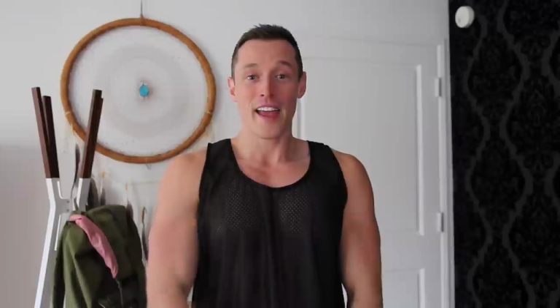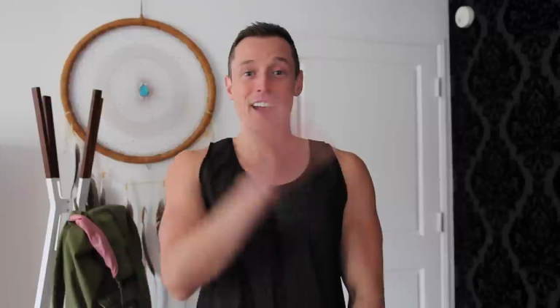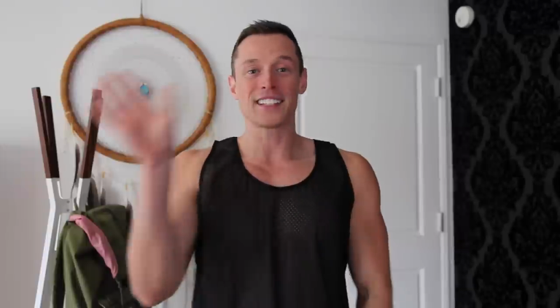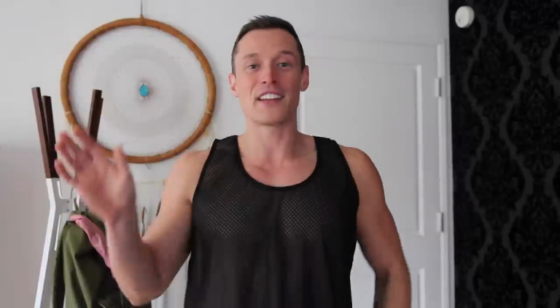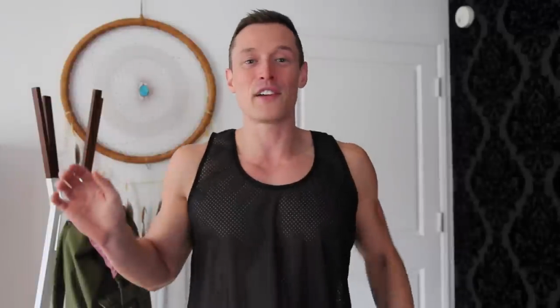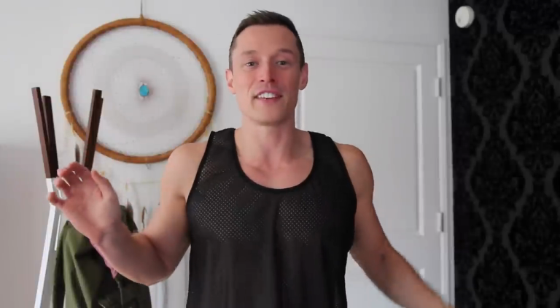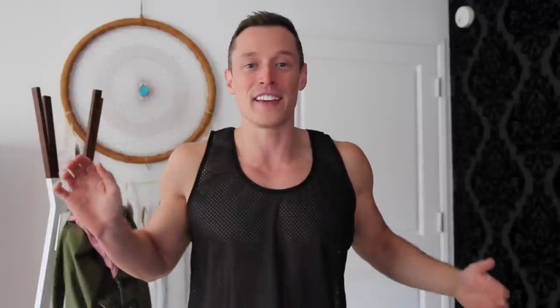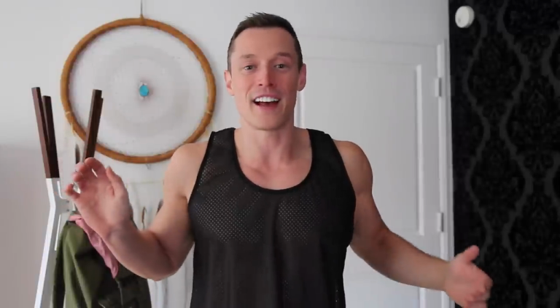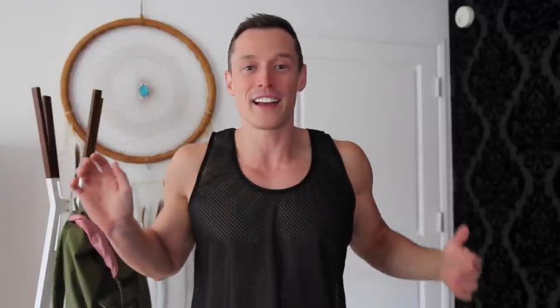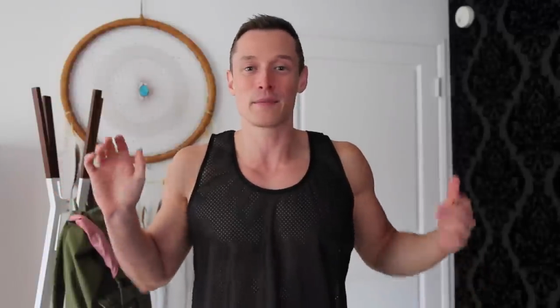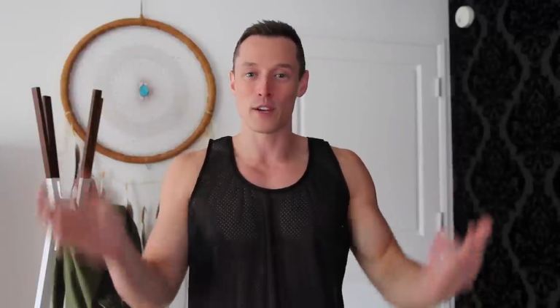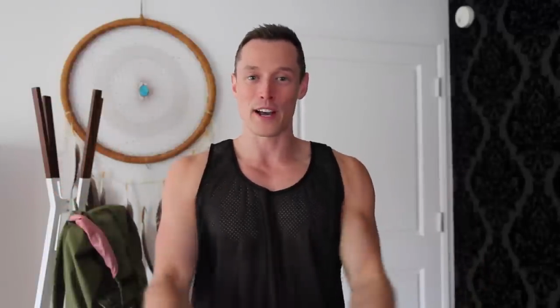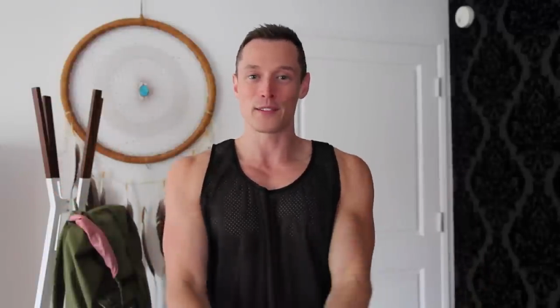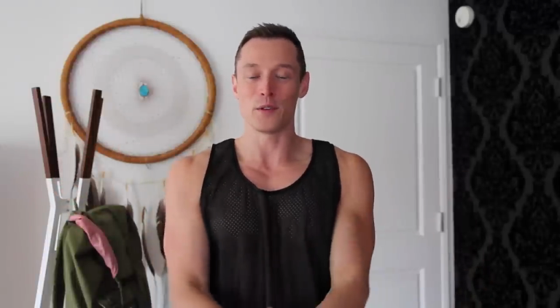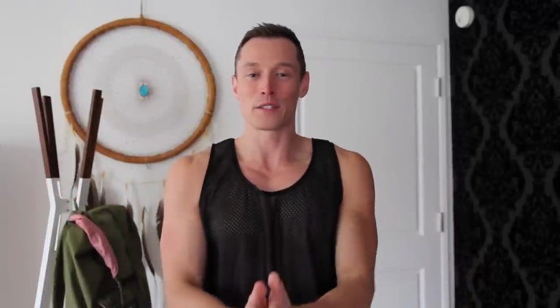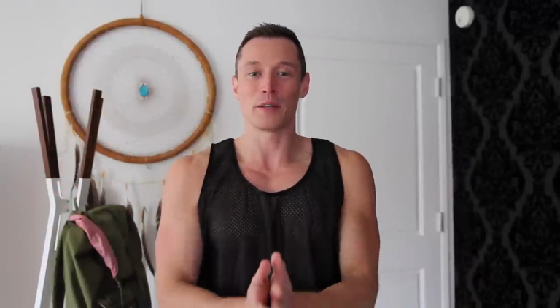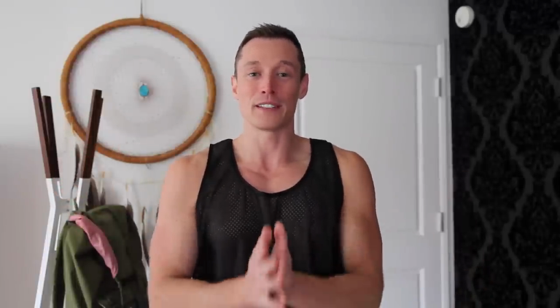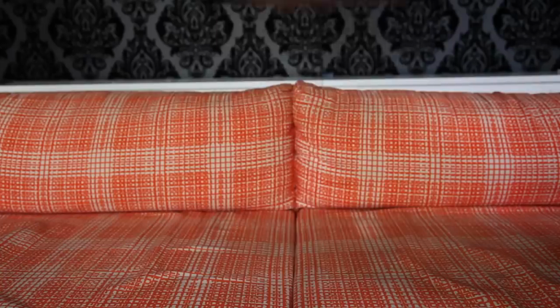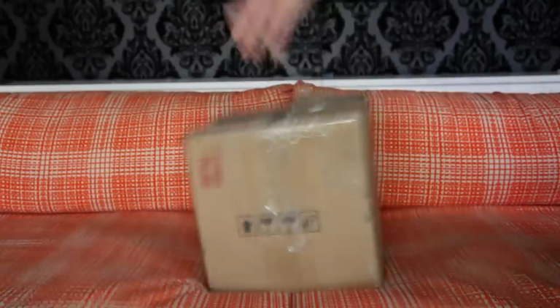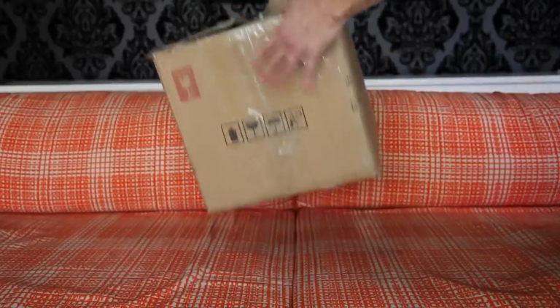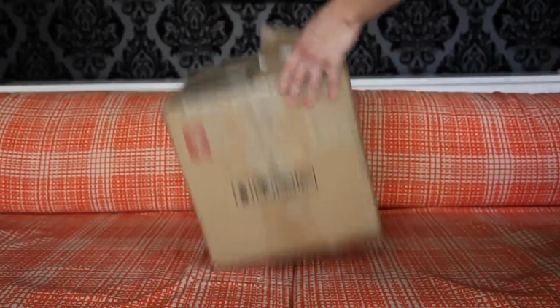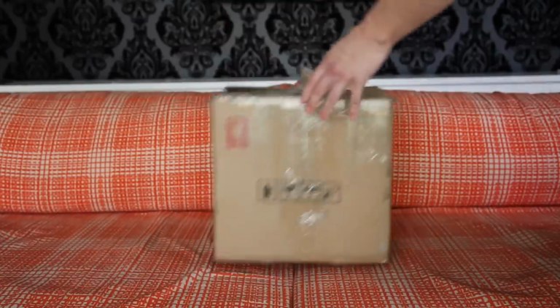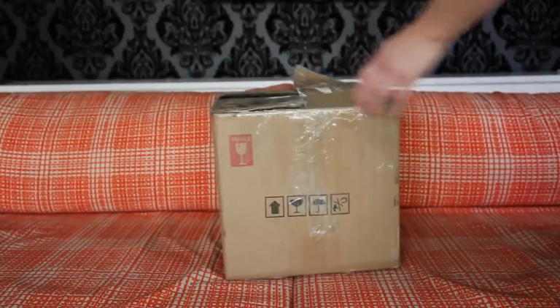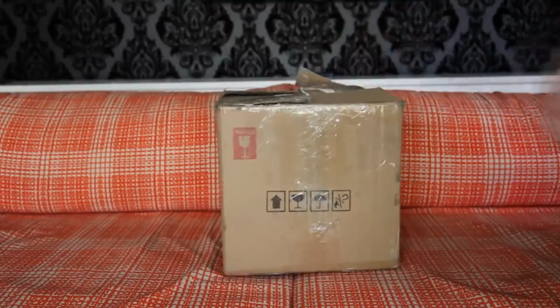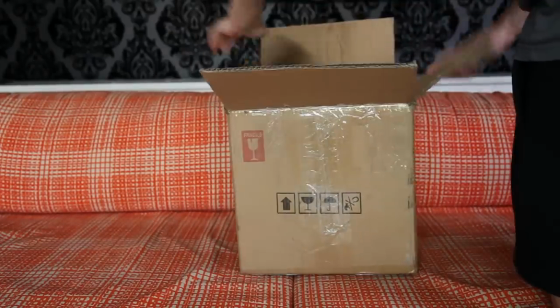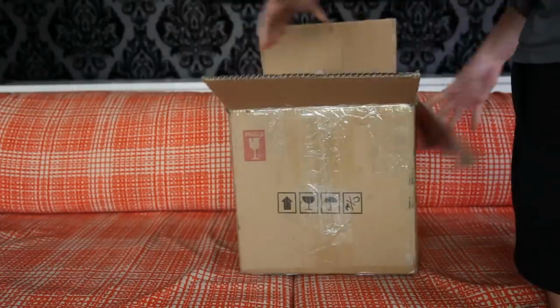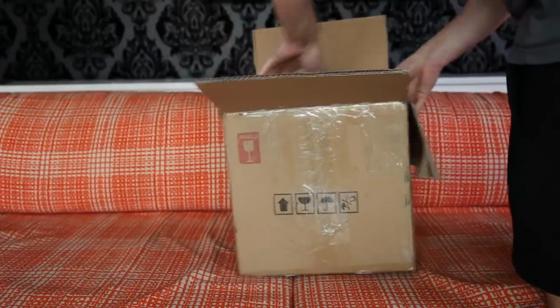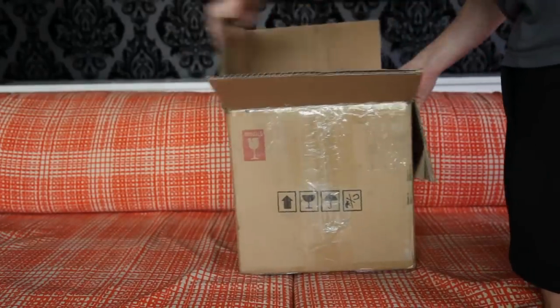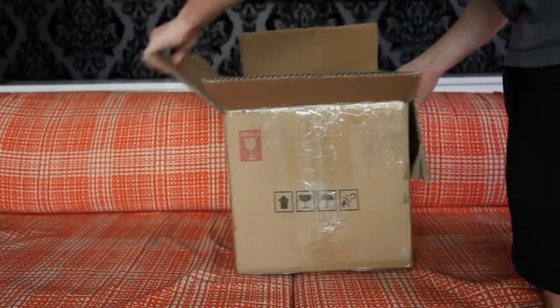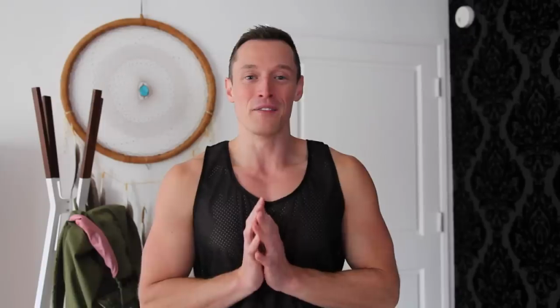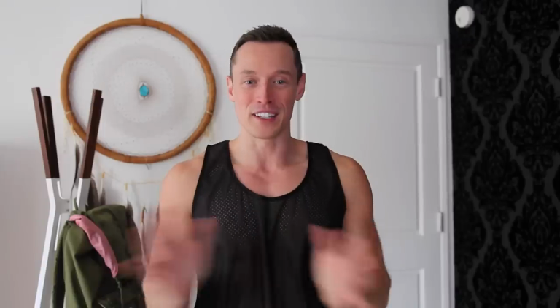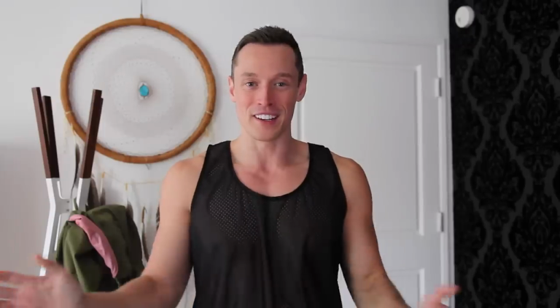Hey guys, I'm Davey Wavey, and I asked some straight guys to explain some gay sex toys that I got from AdamMail.com. Take a look.